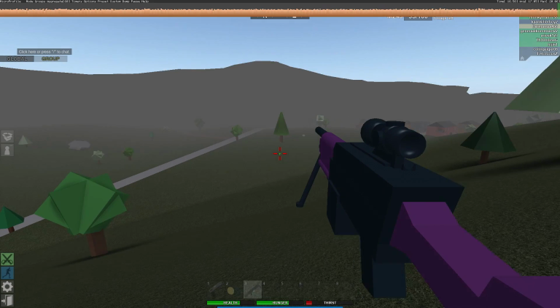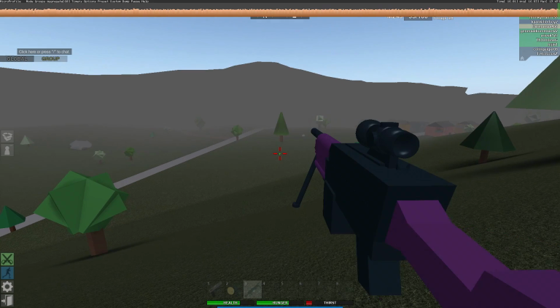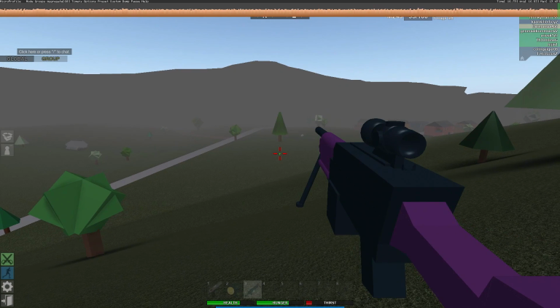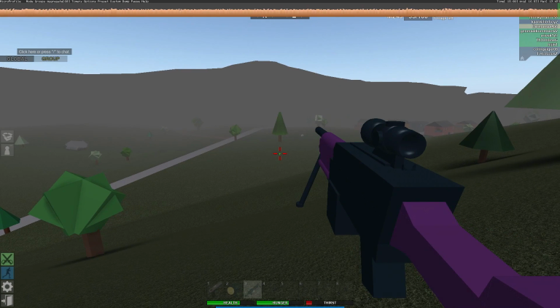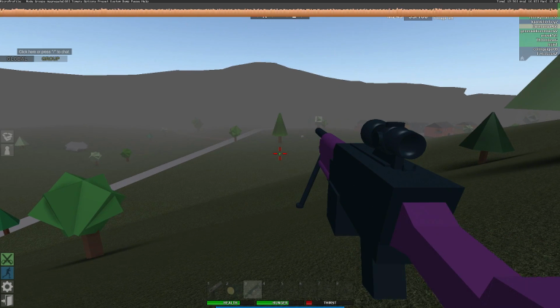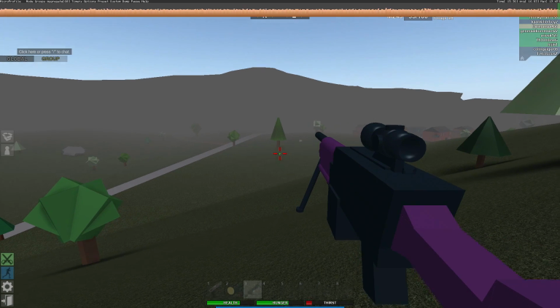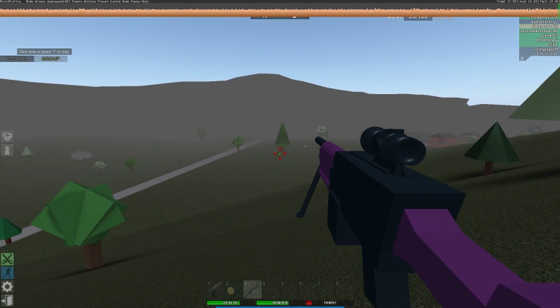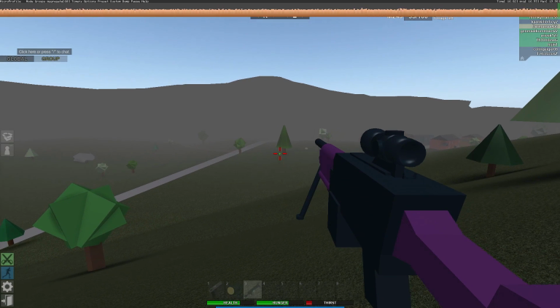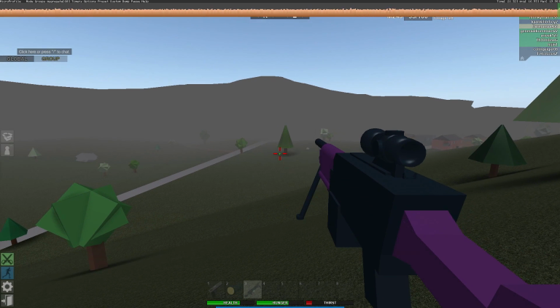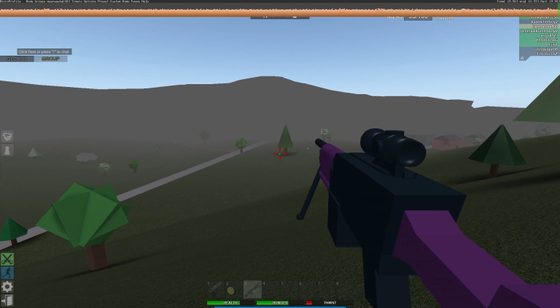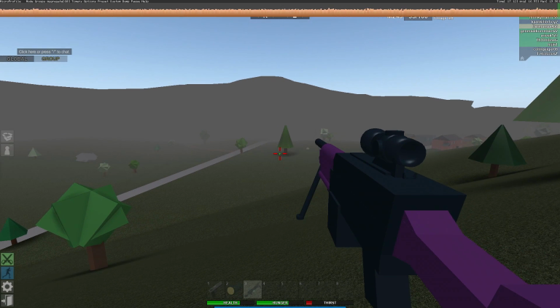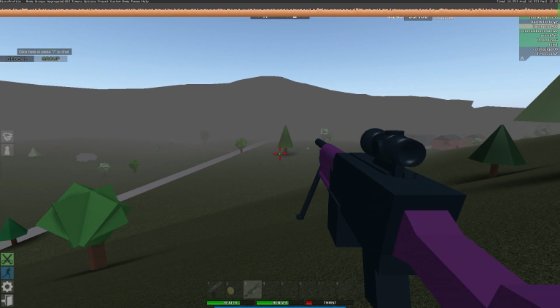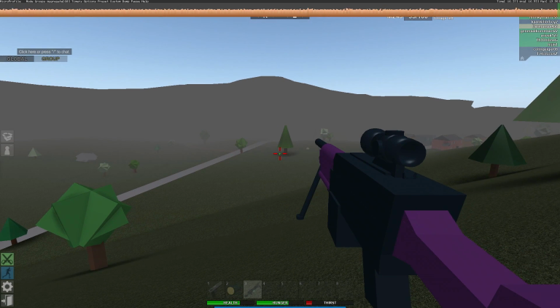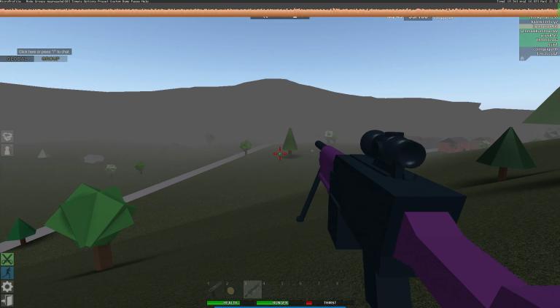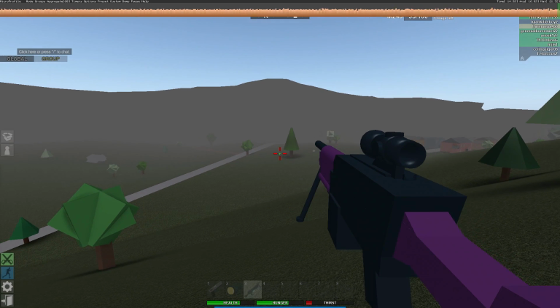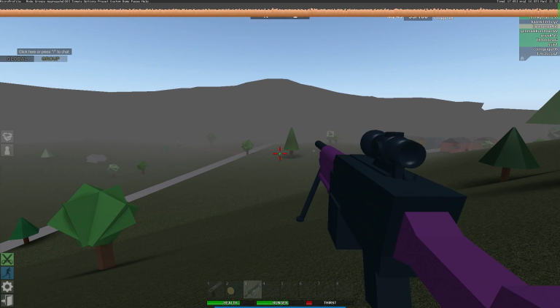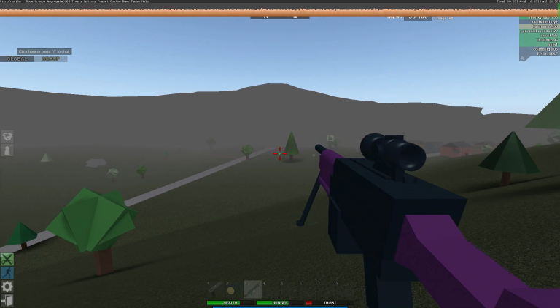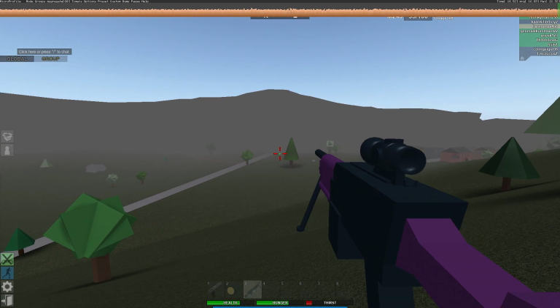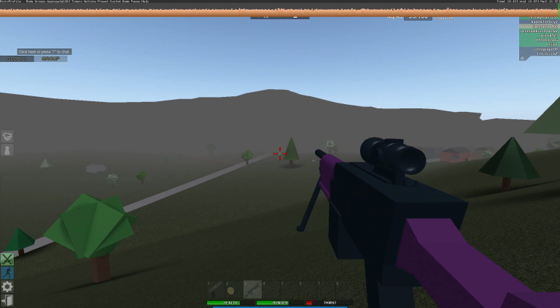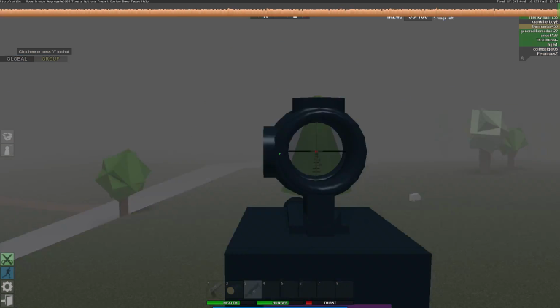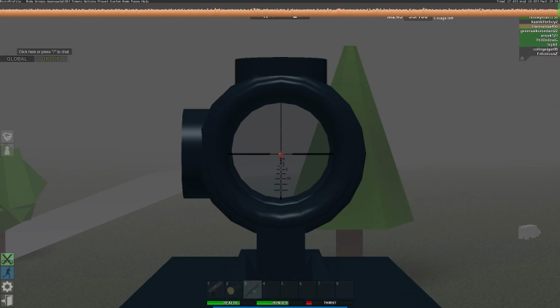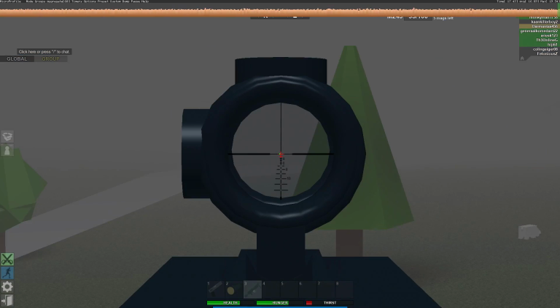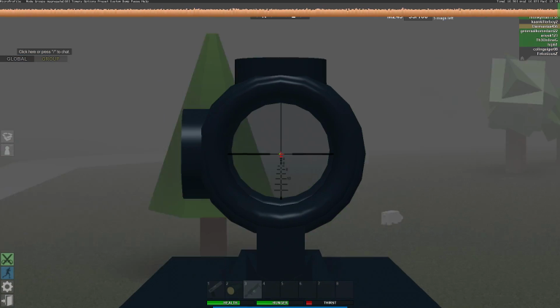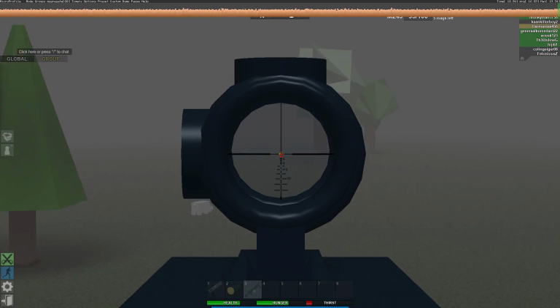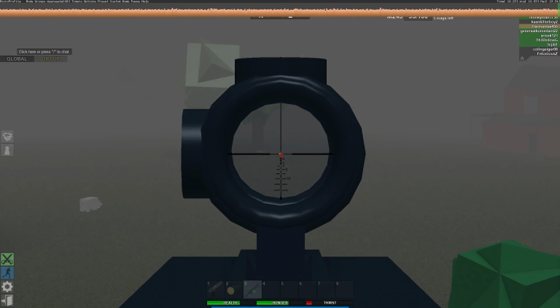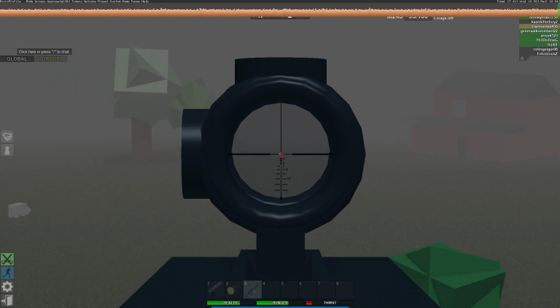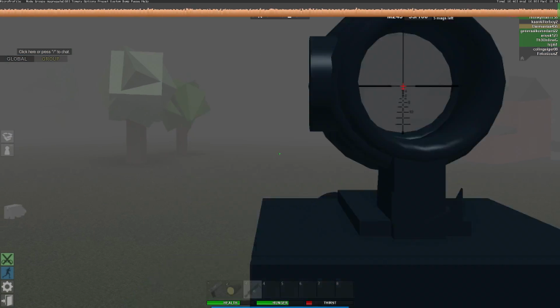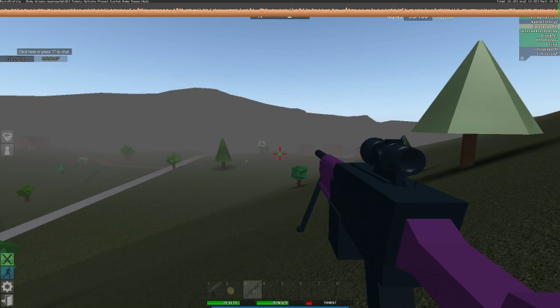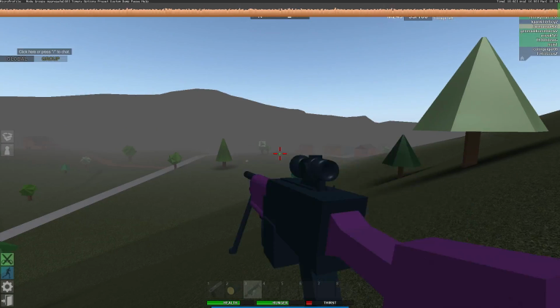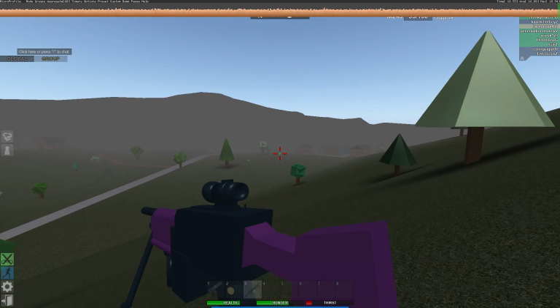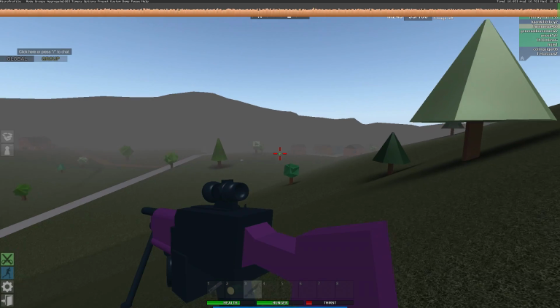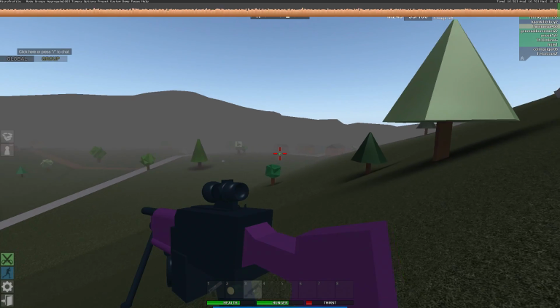Yo what's going on guys, wipe yourself off, it's napkinnate. Have you ever wondered how to get this green crosshair?